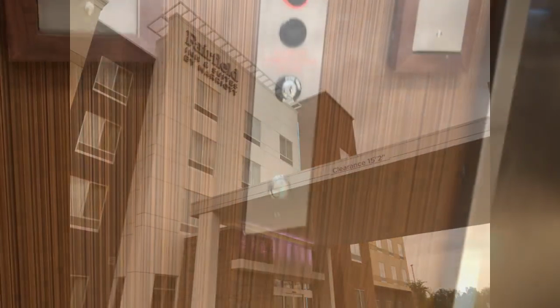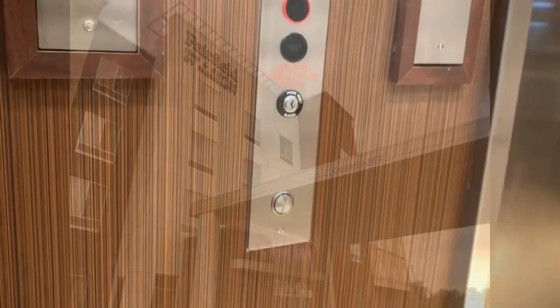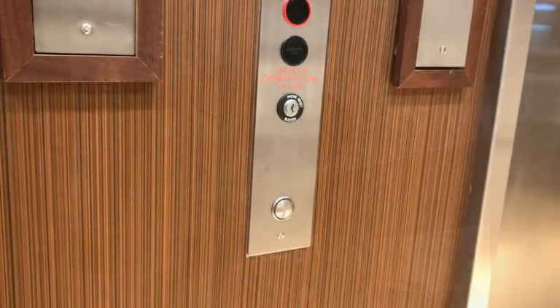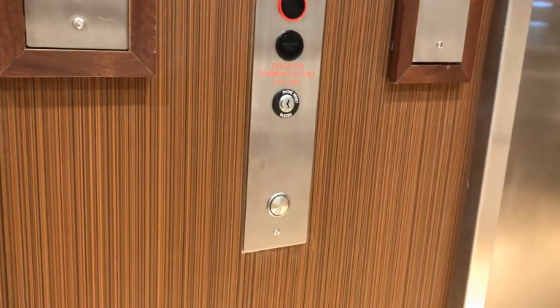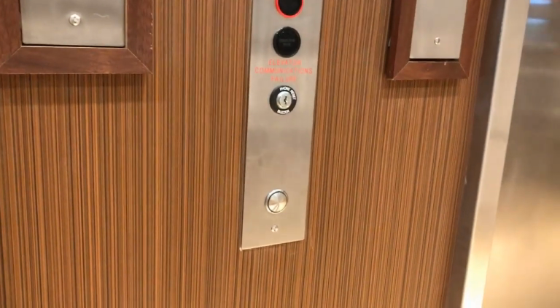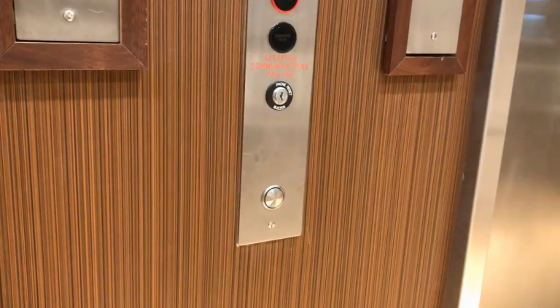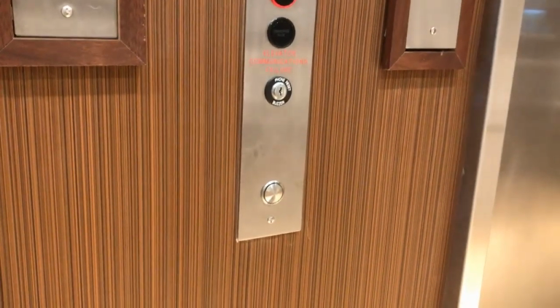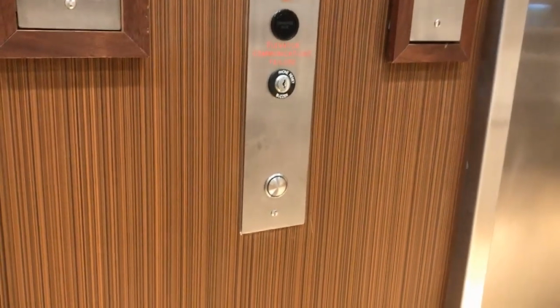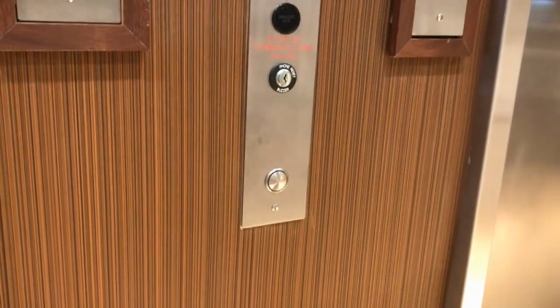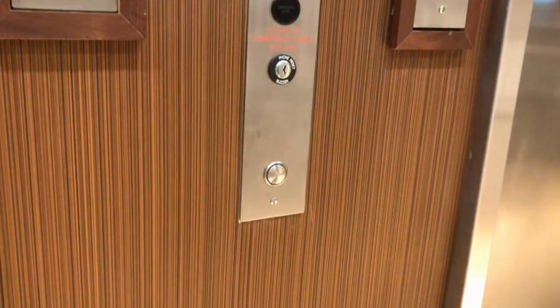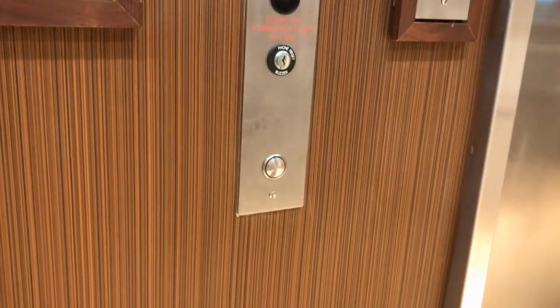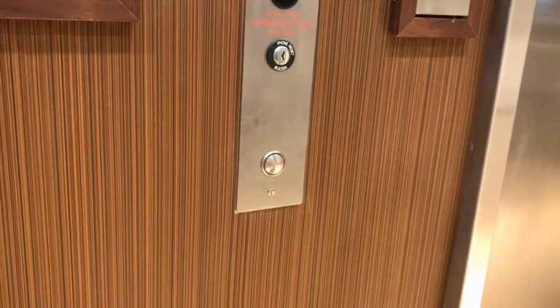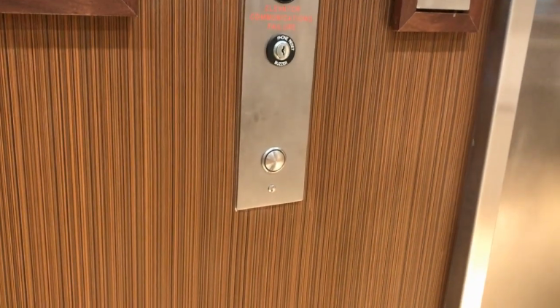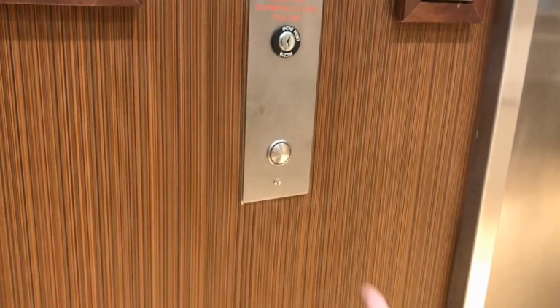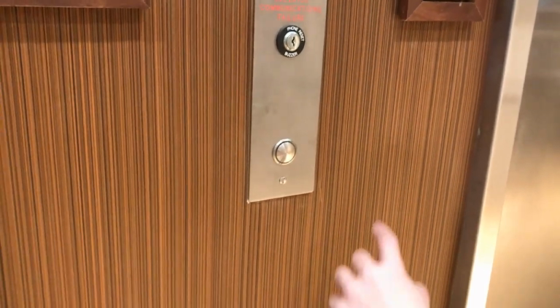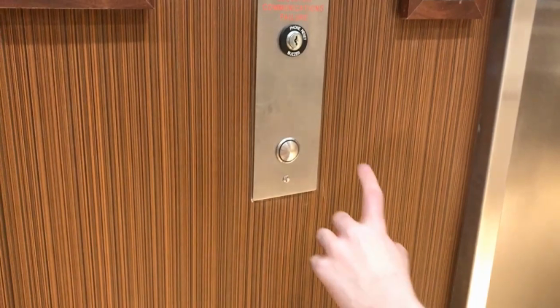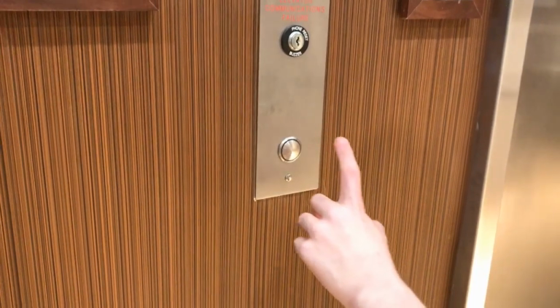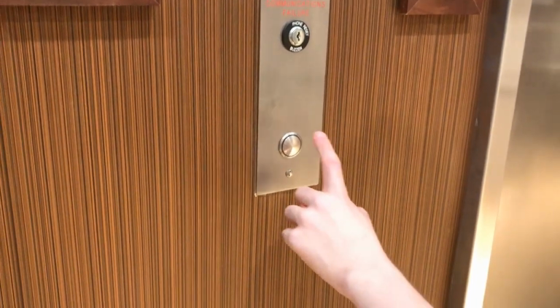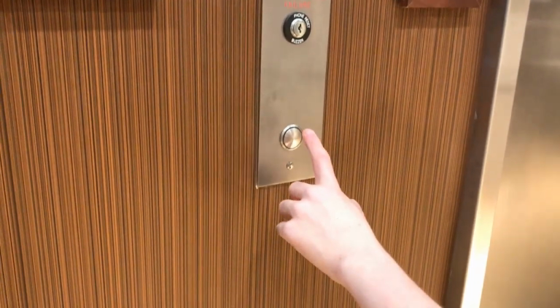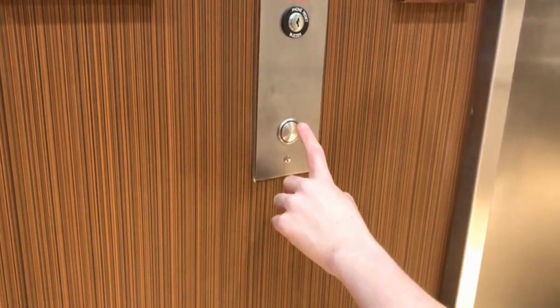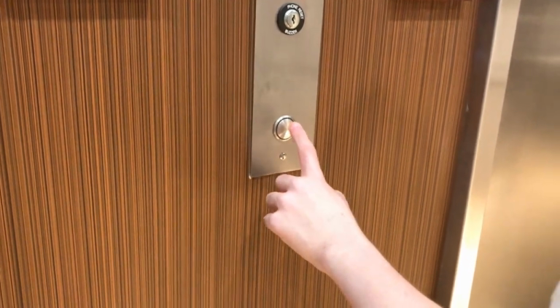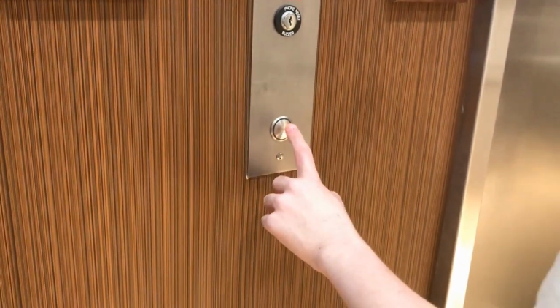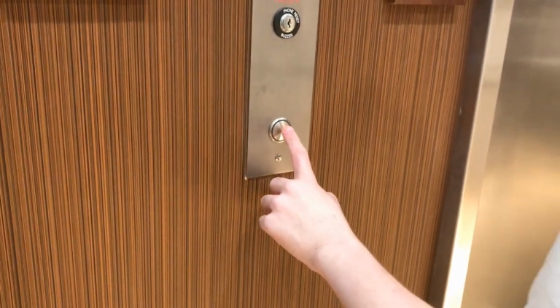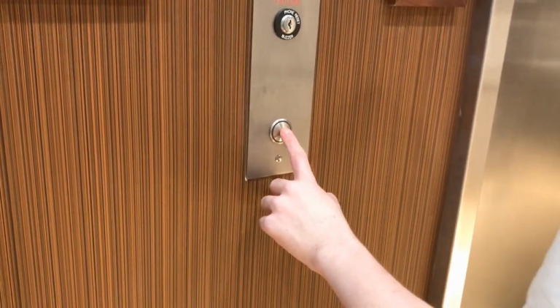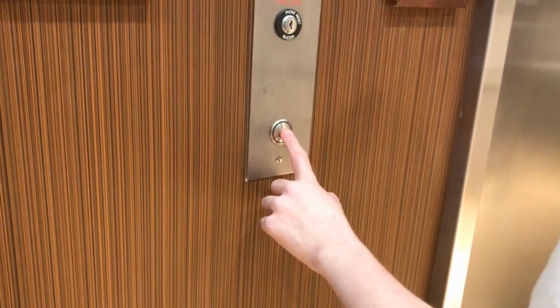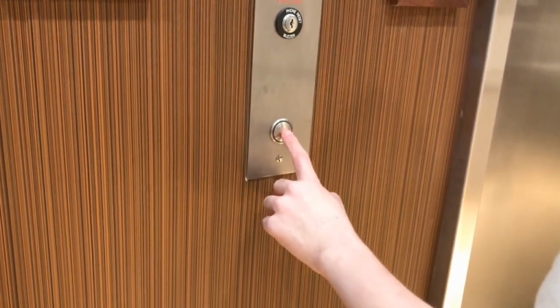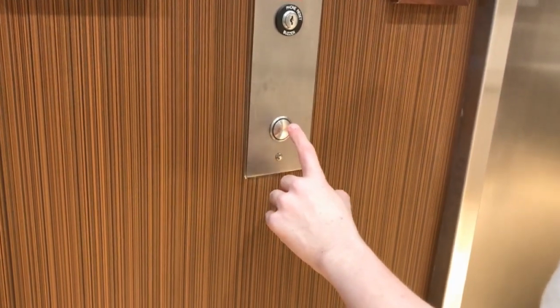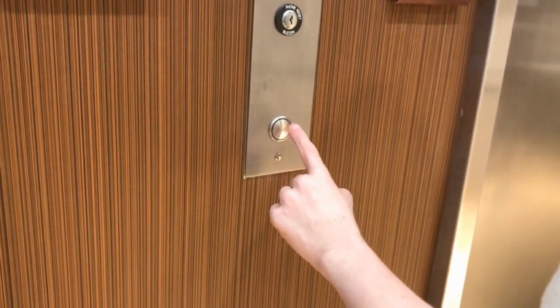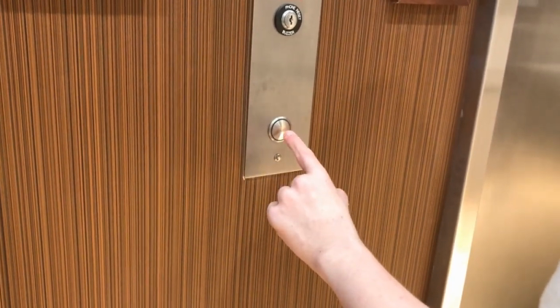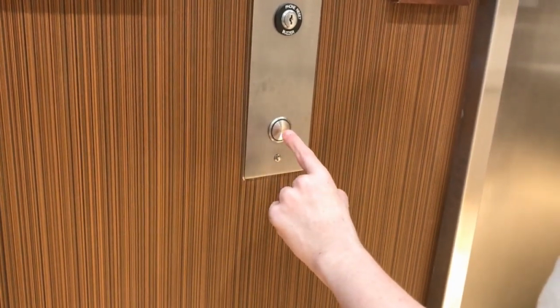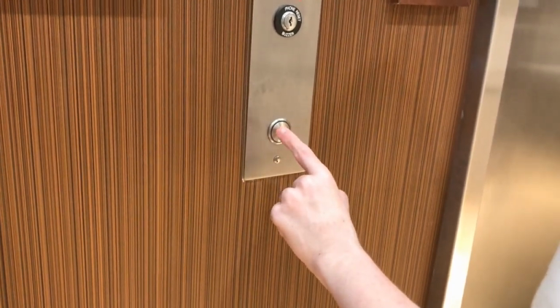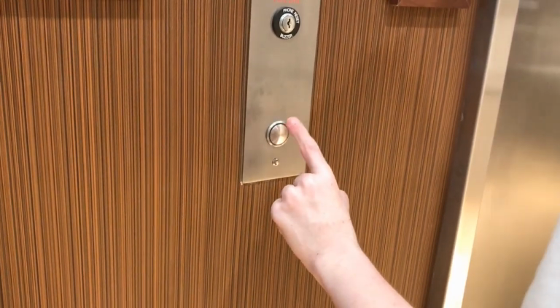Alright, these are the elevators at the Fairfield Inn in Mebane, North Carolina.